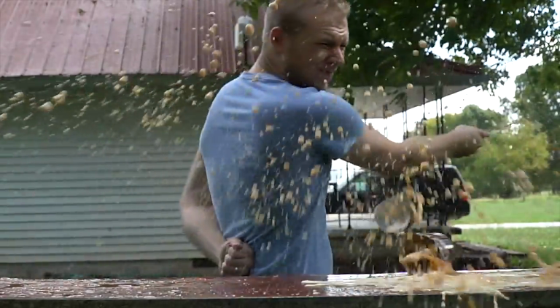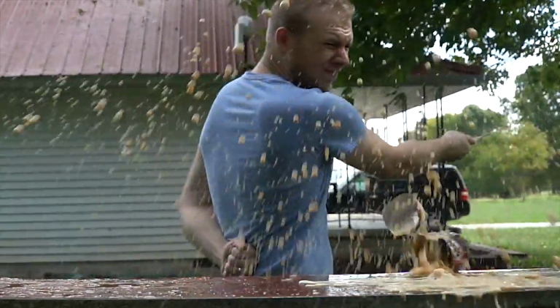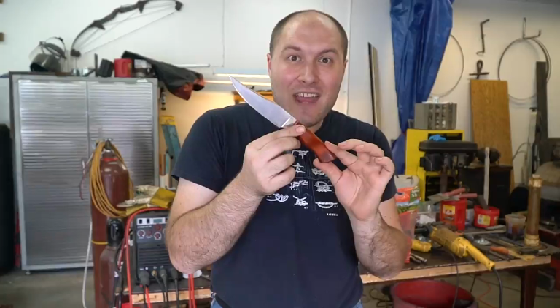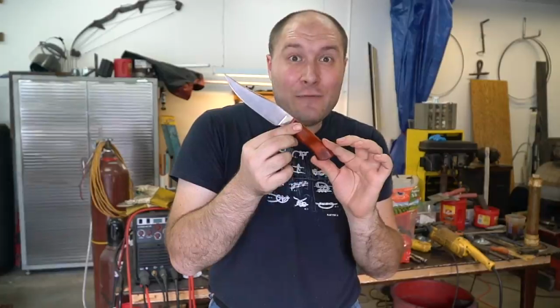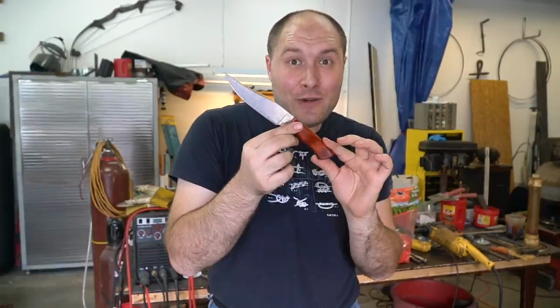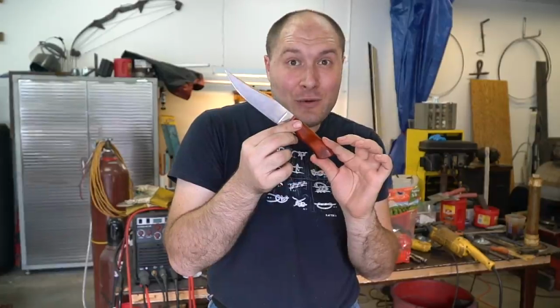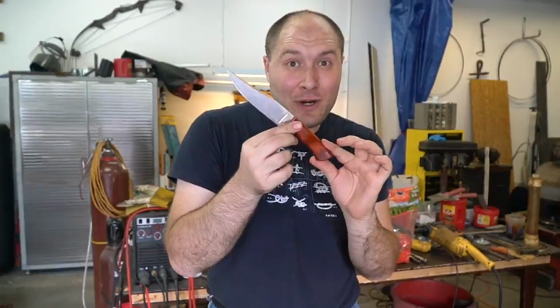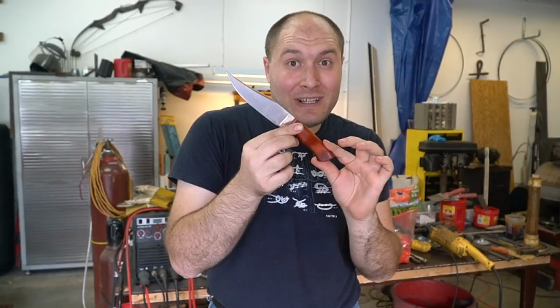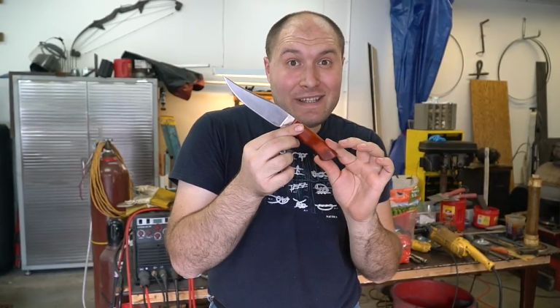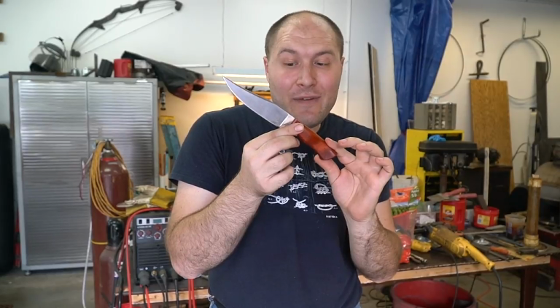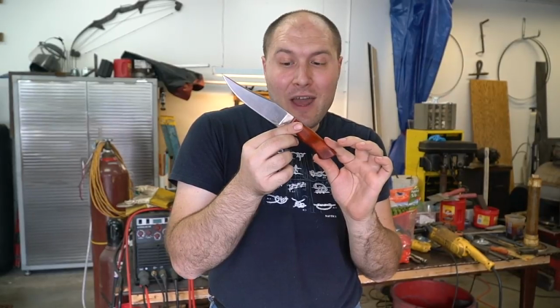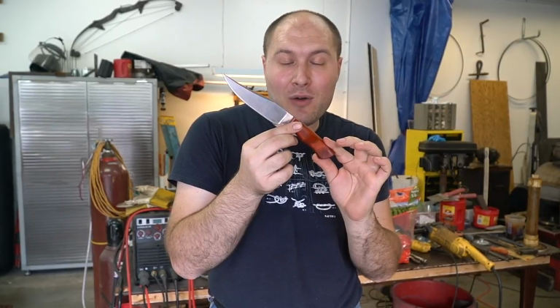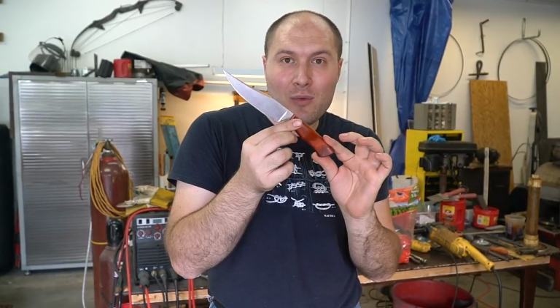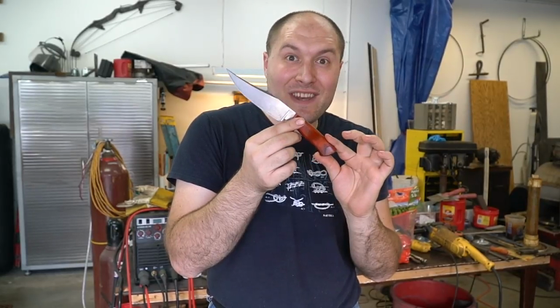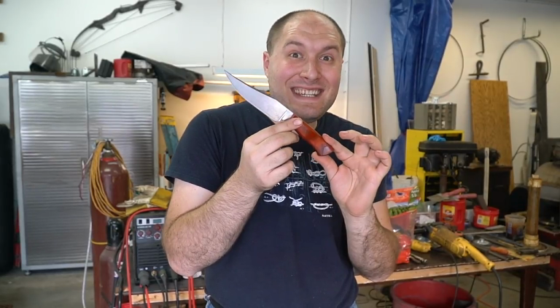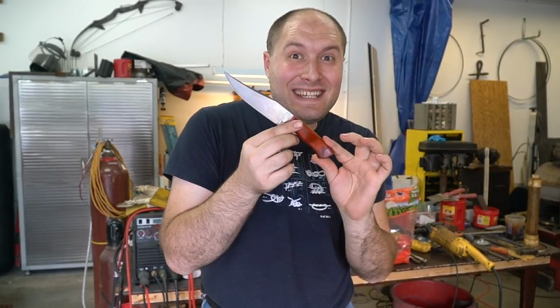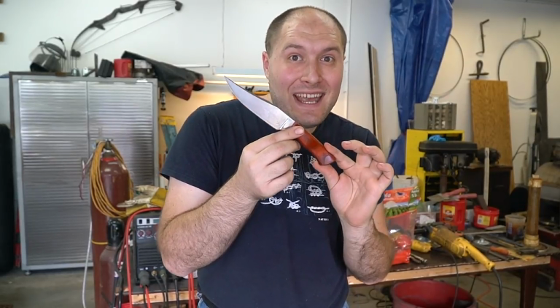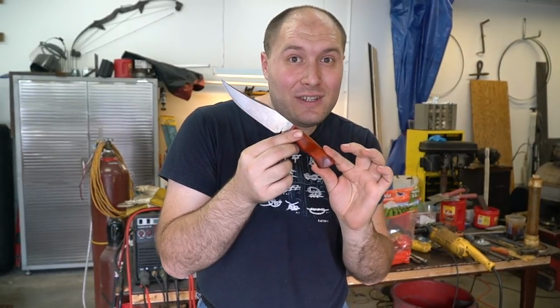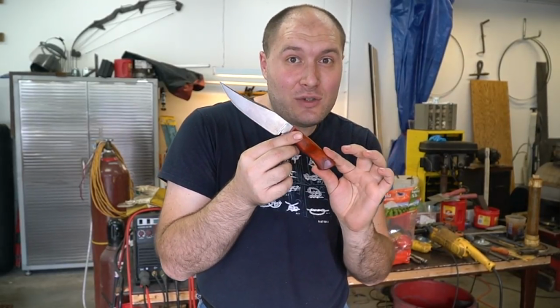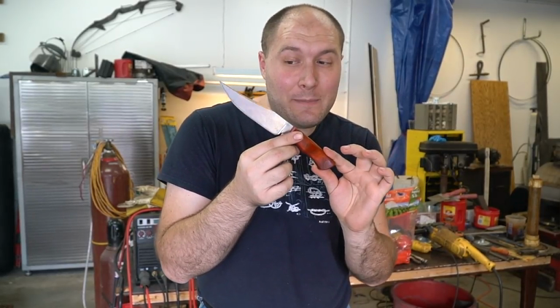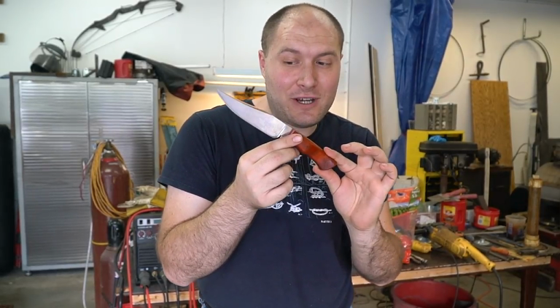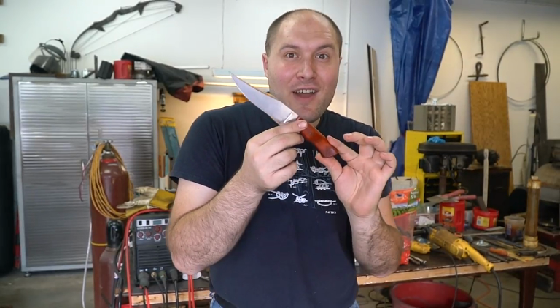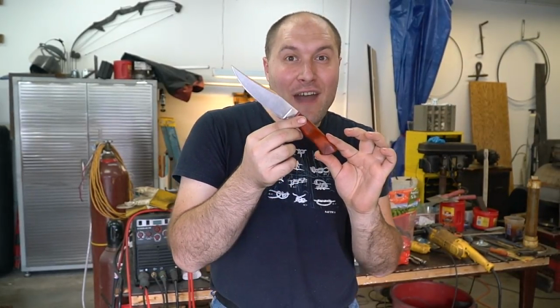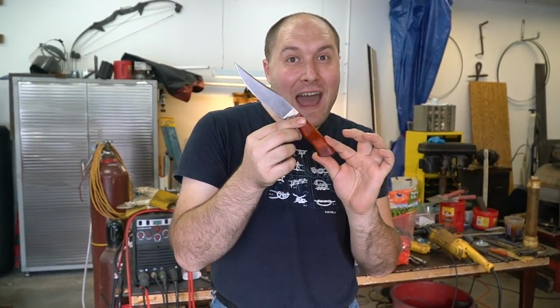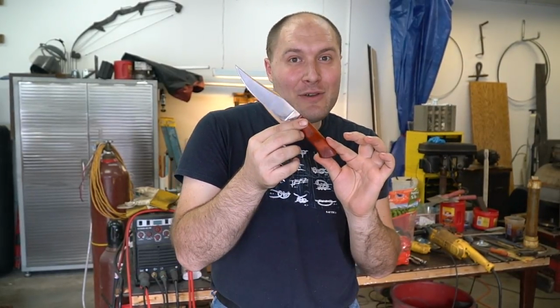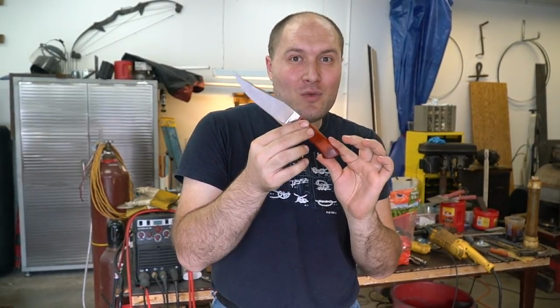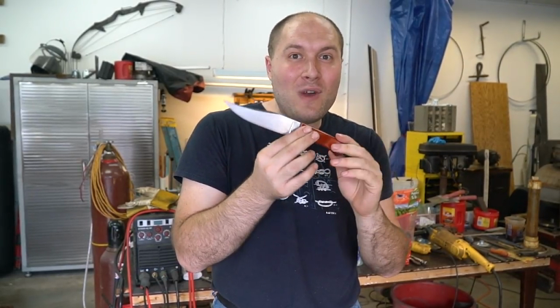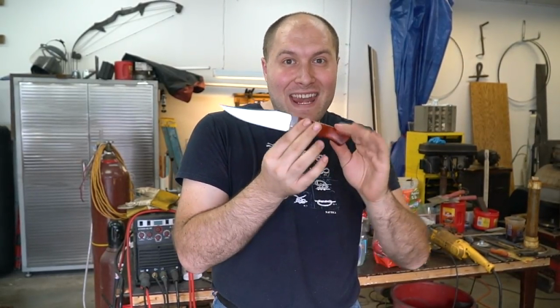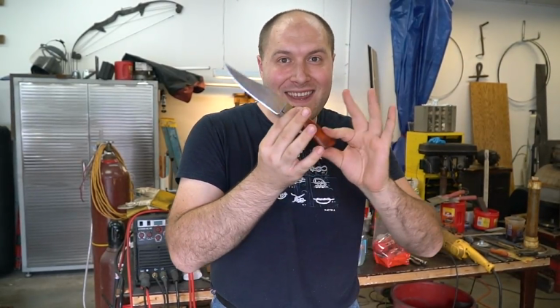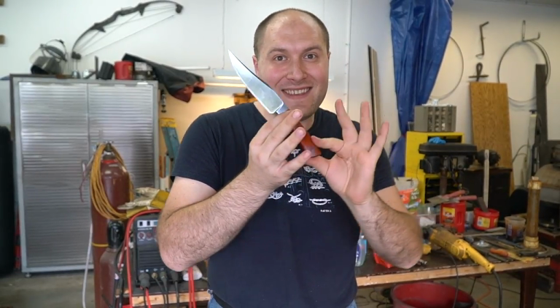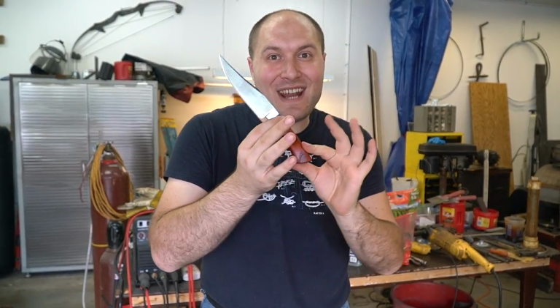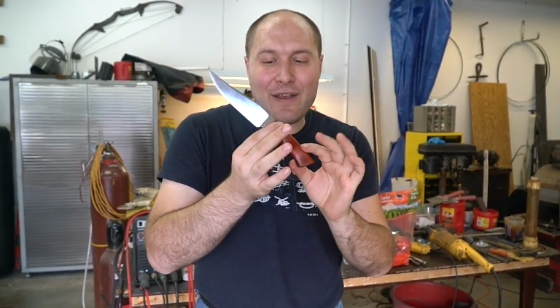In the future we're going to release a video with a detailed description of how you can win this knife.